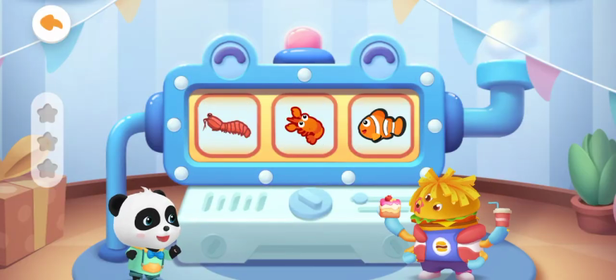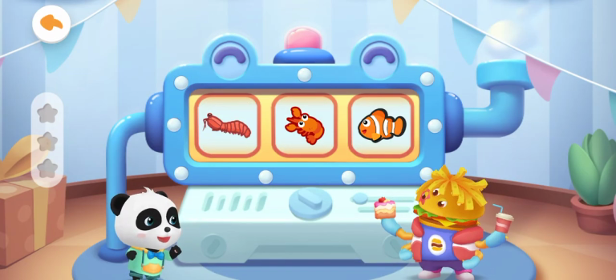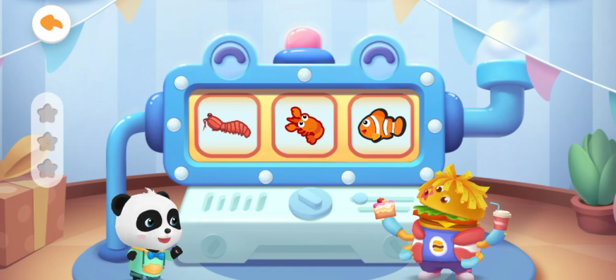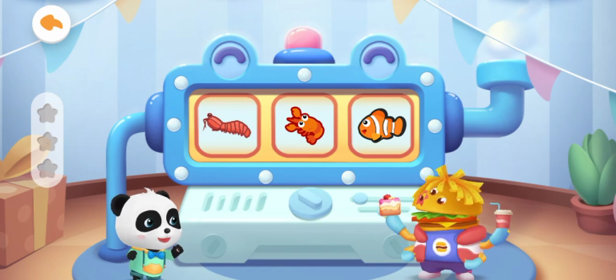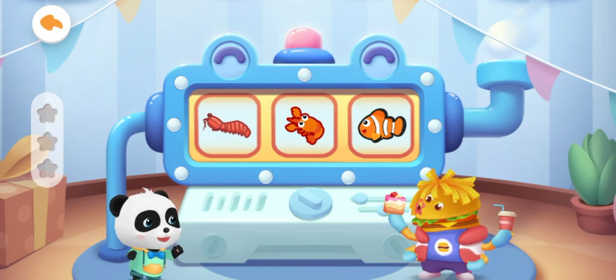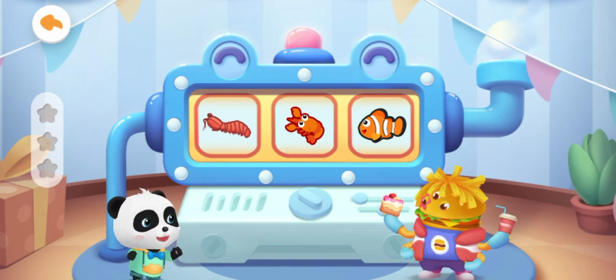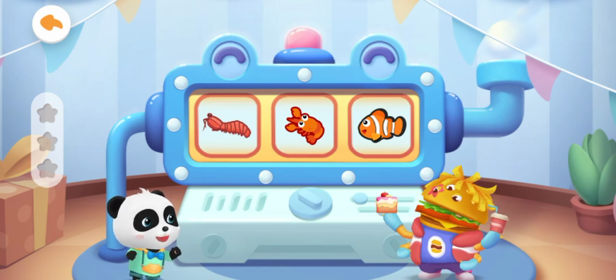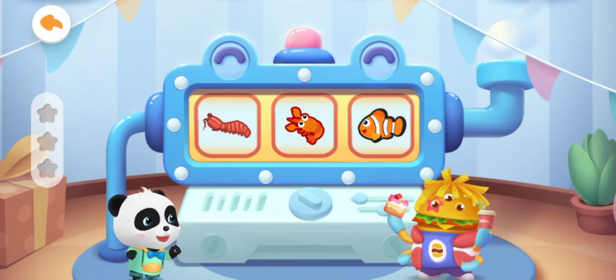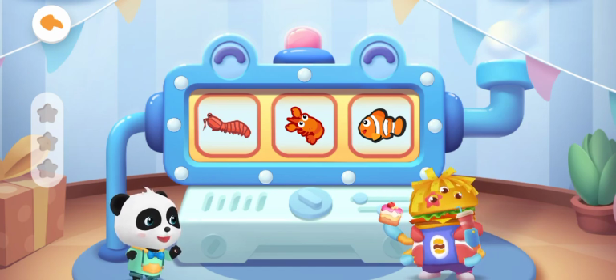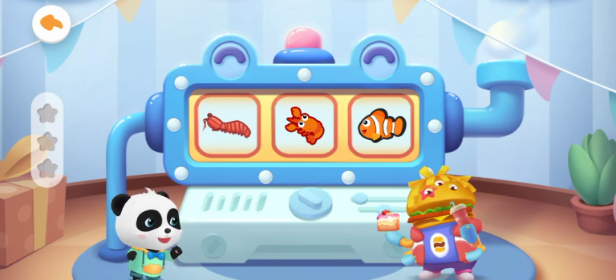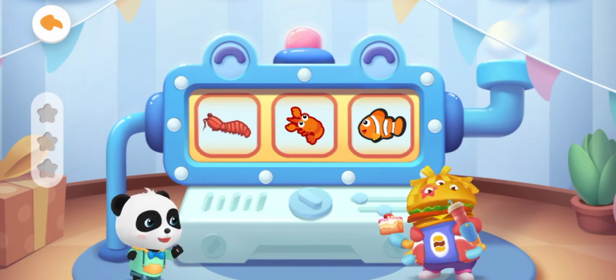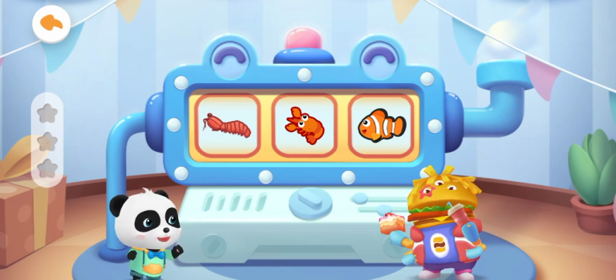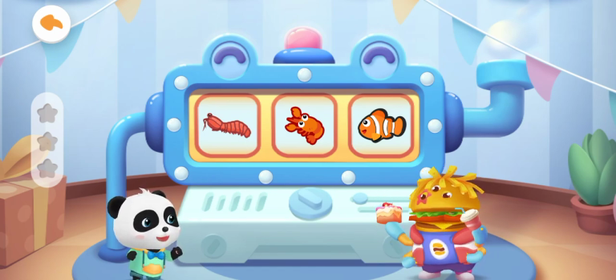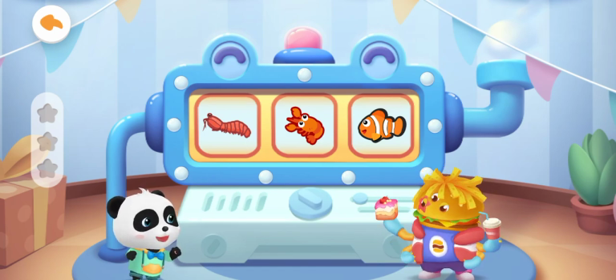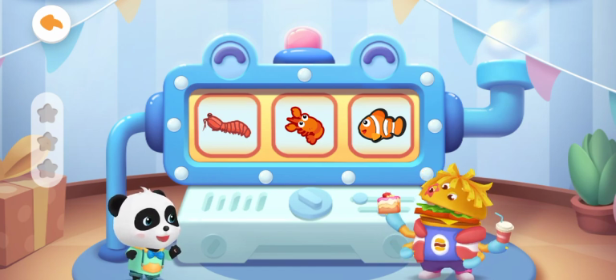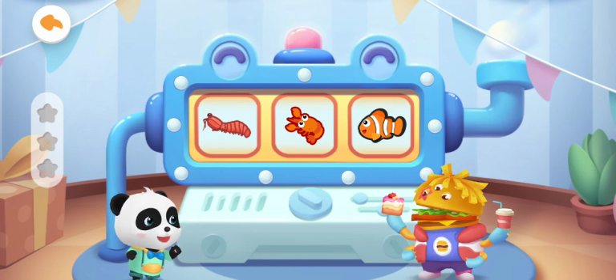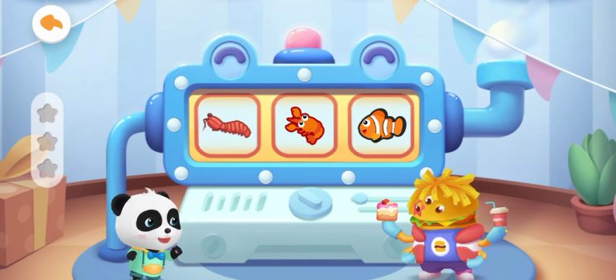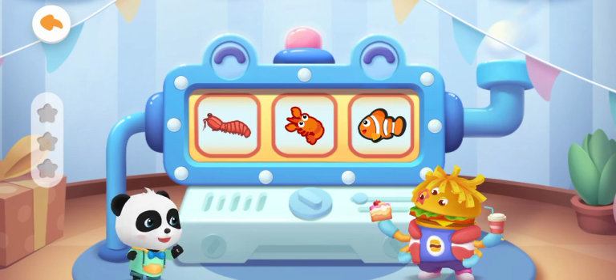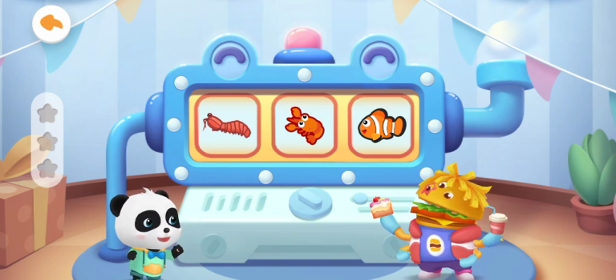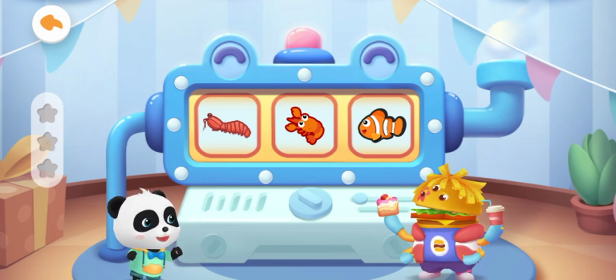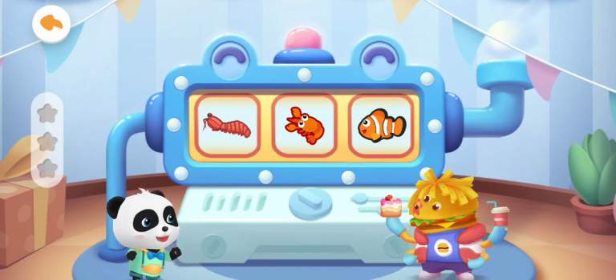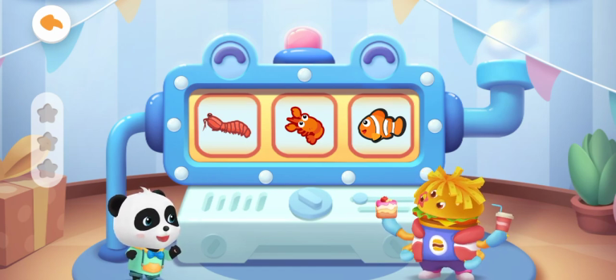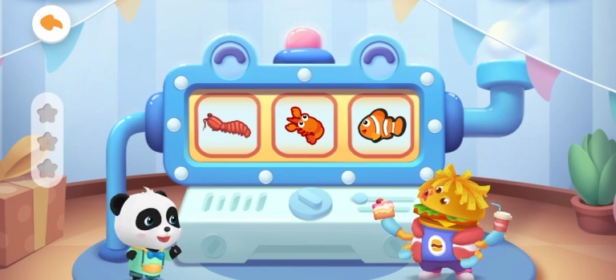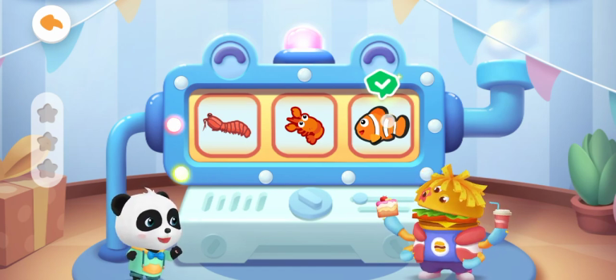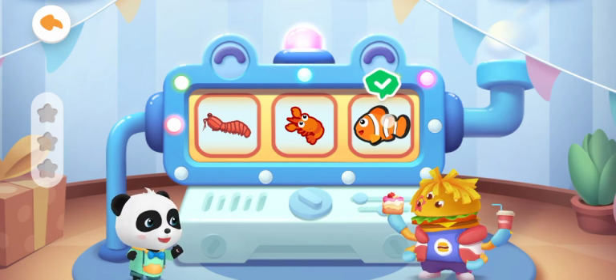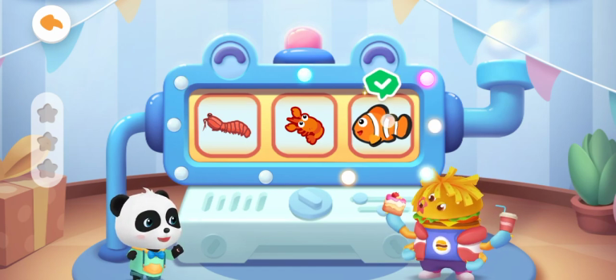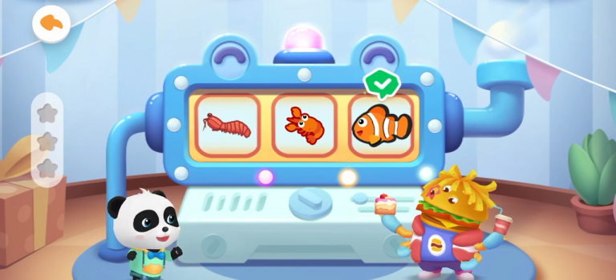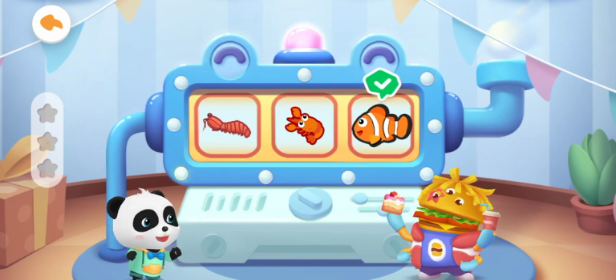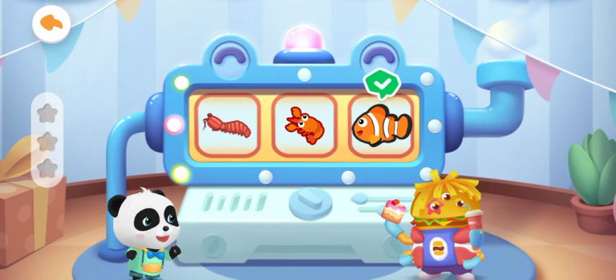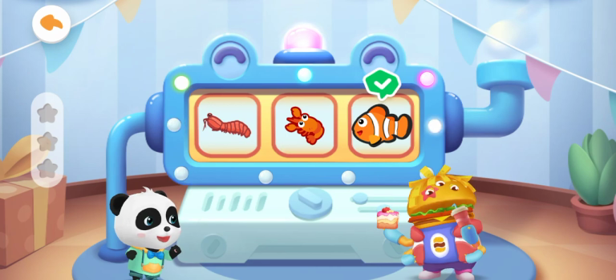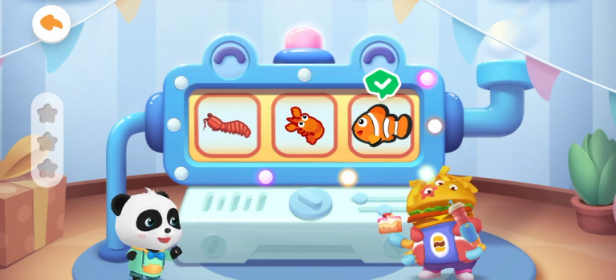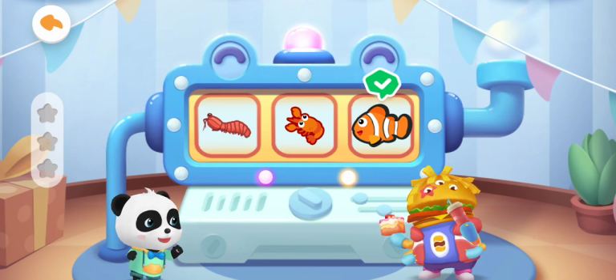Which of the following is a clown fish? You are right!